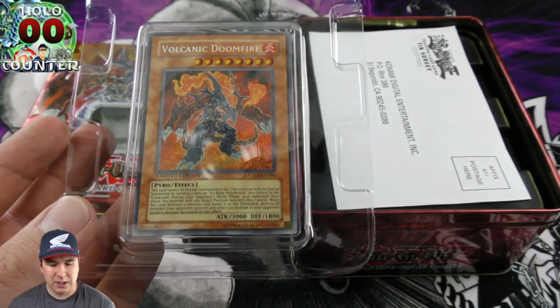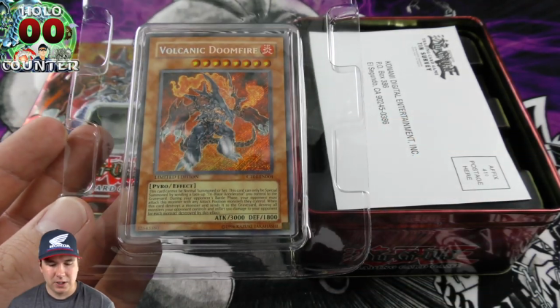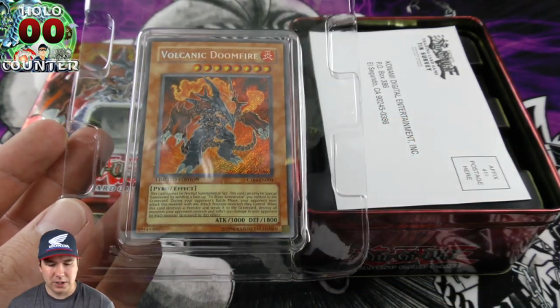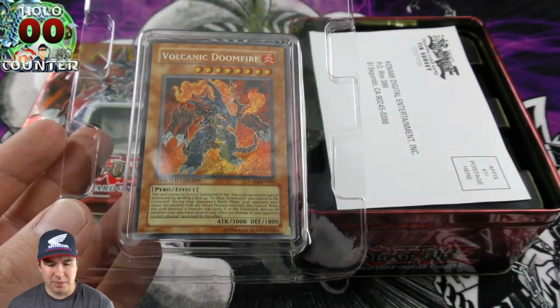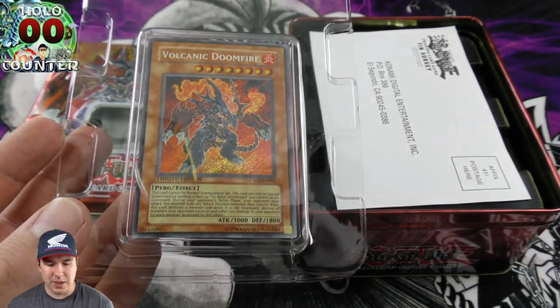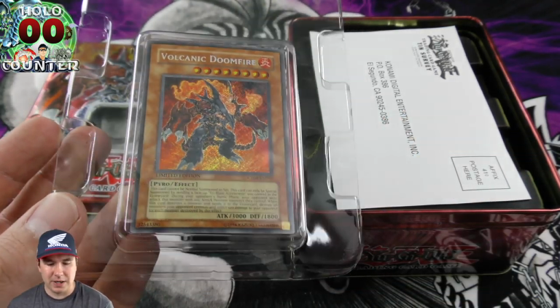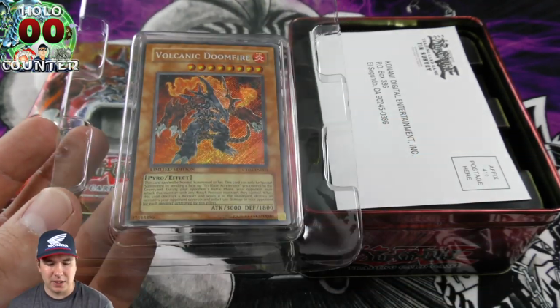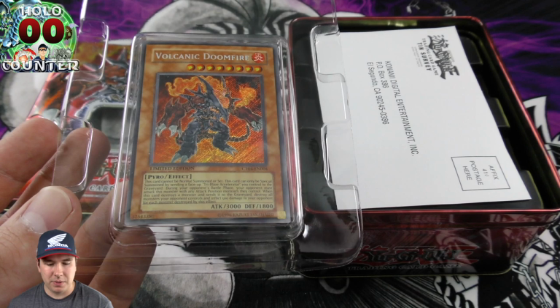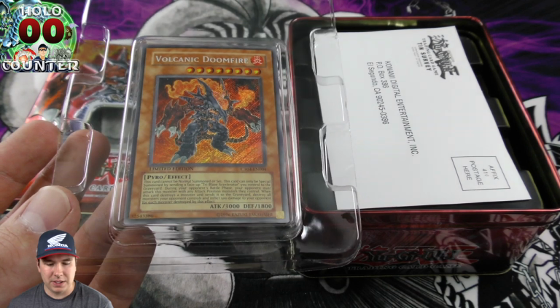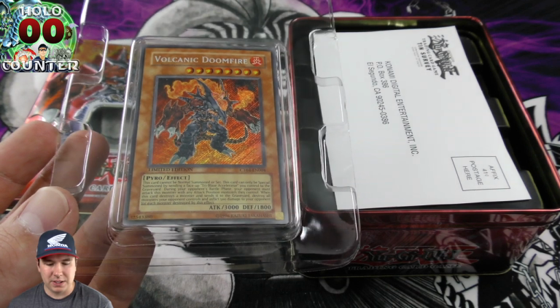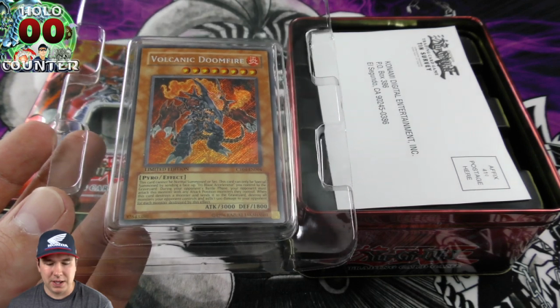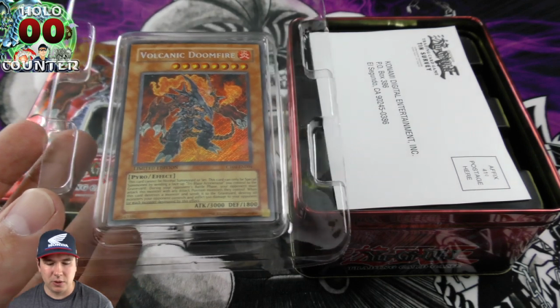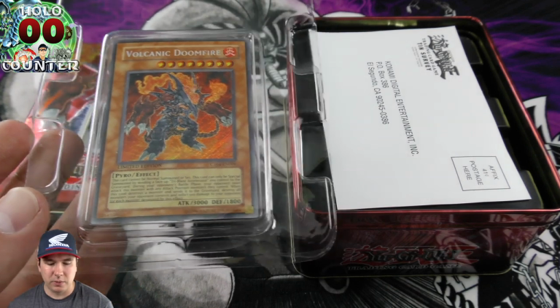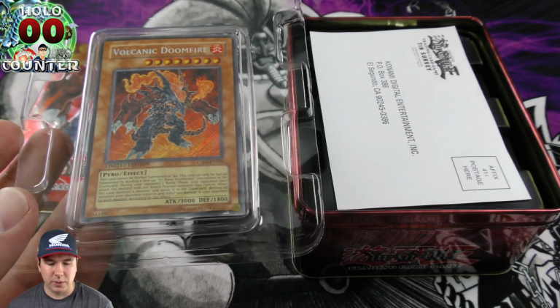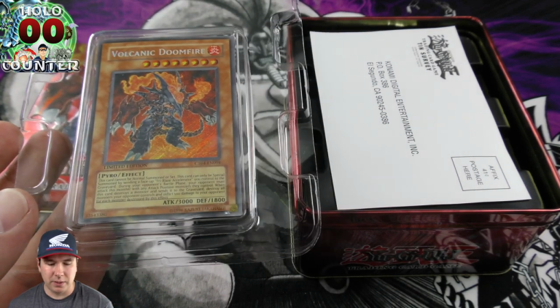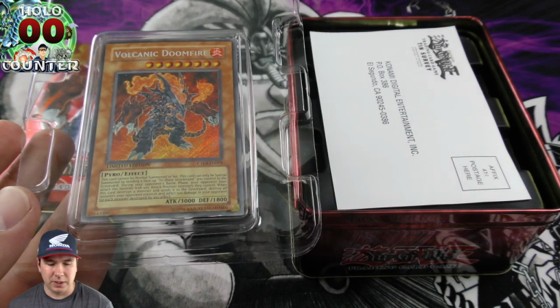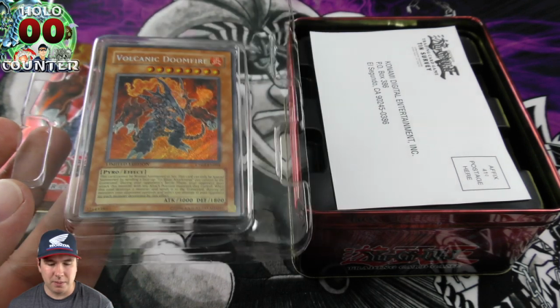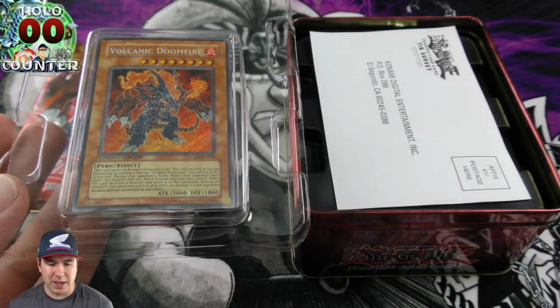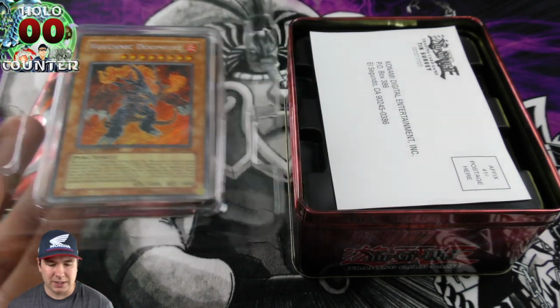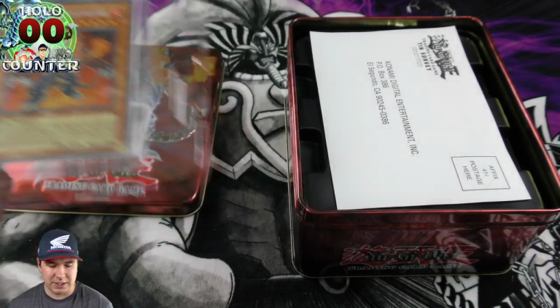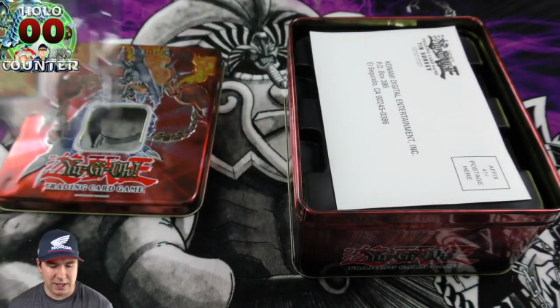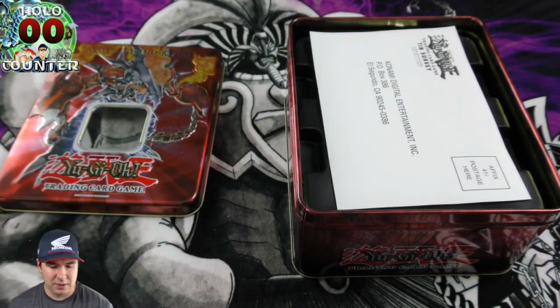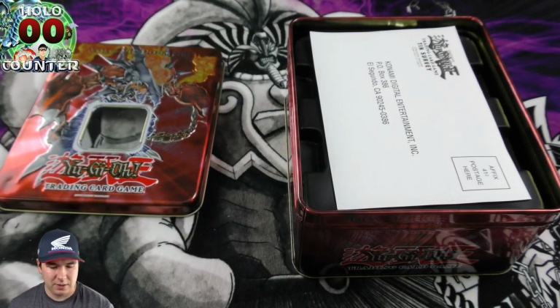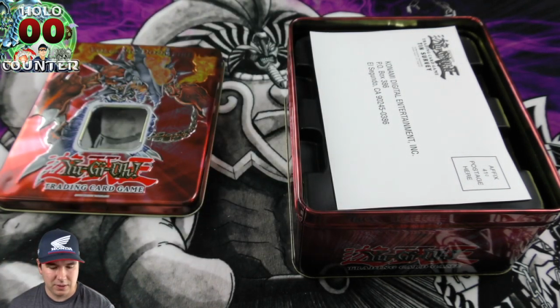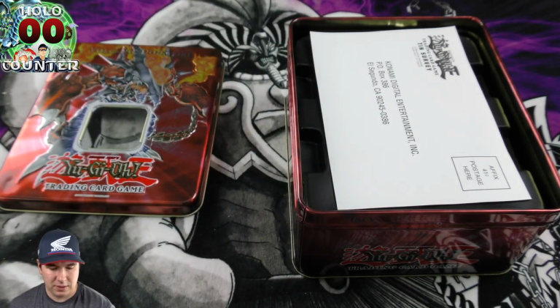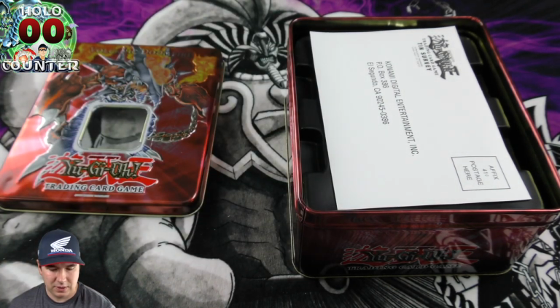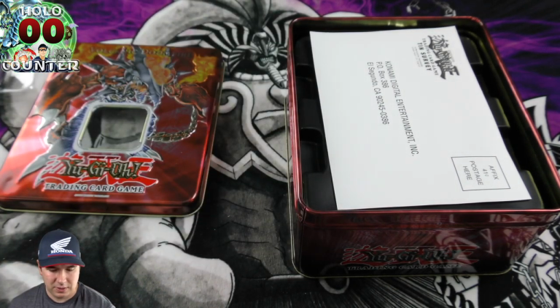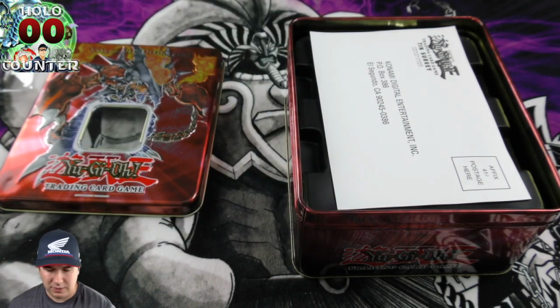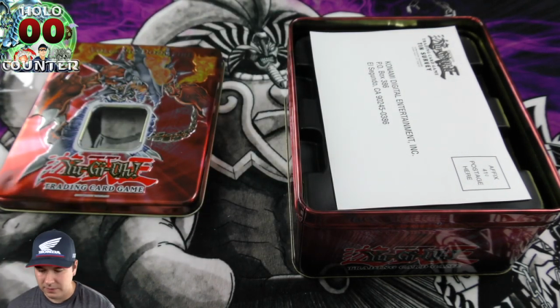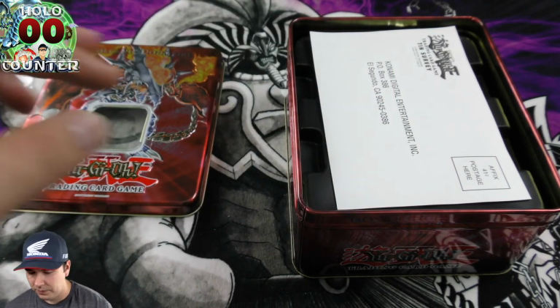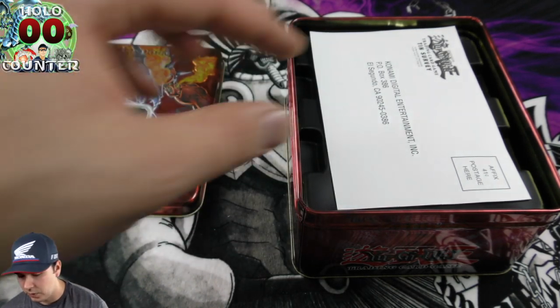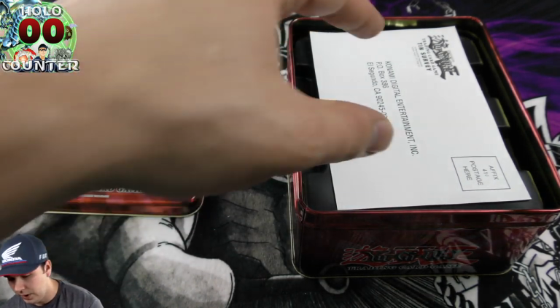There's our Volcanic Doomfire secret rare — absolutely gorgeous card, wow. We're going to mail that into PSA and hopefully get it back as a 10.